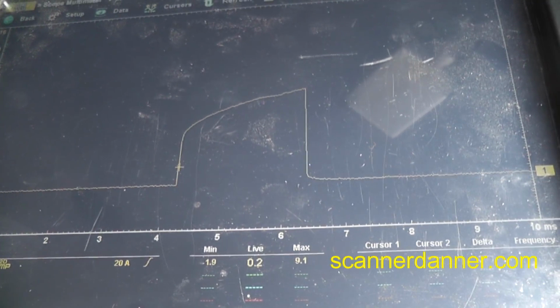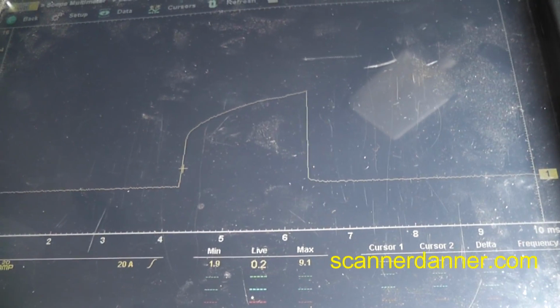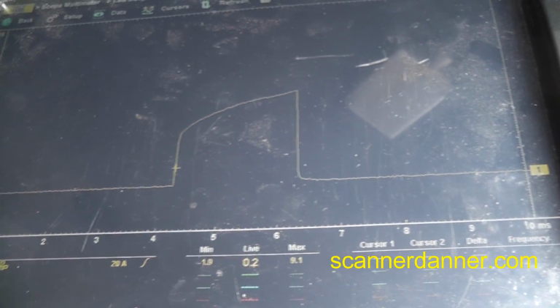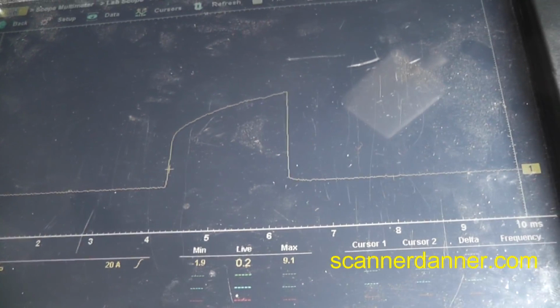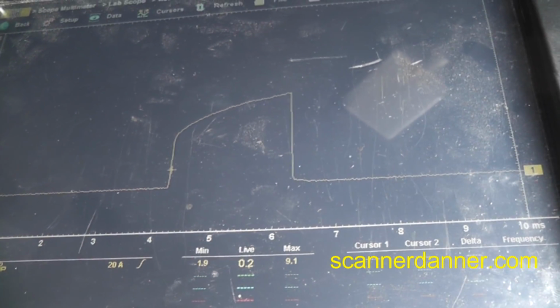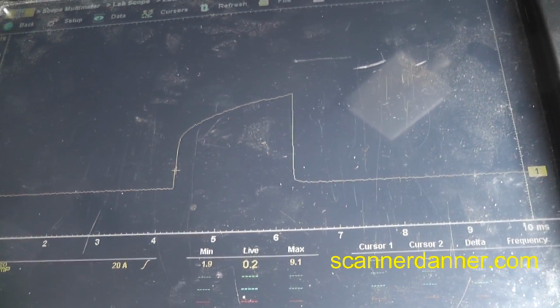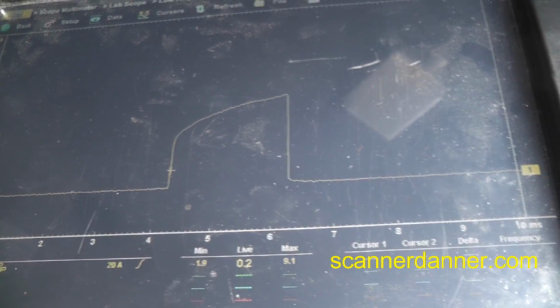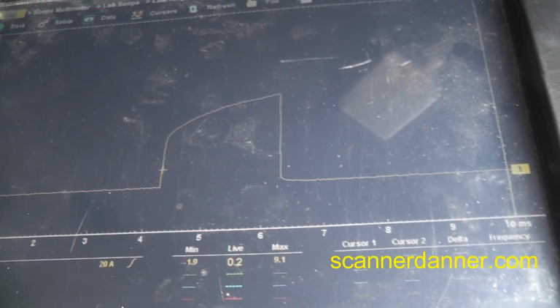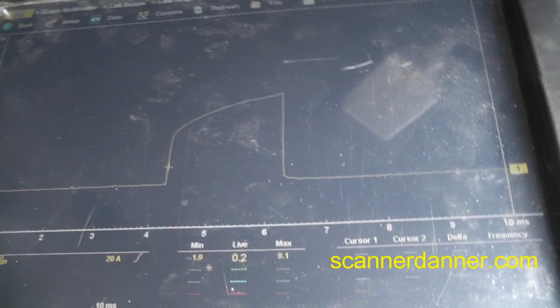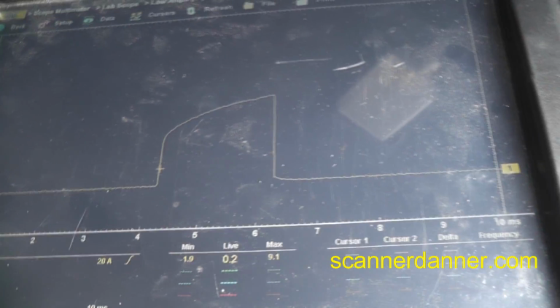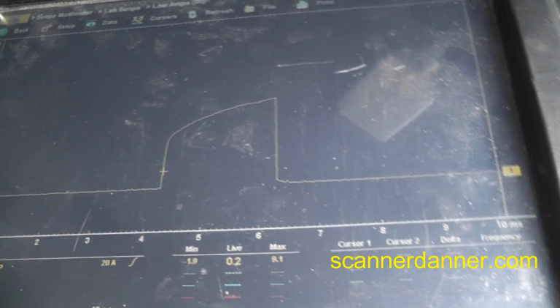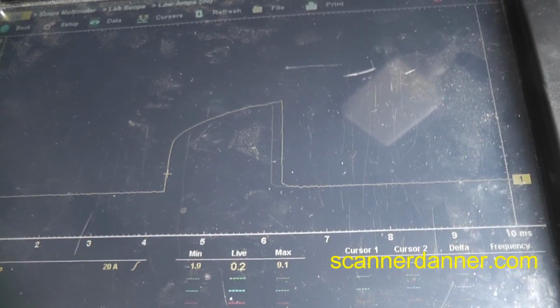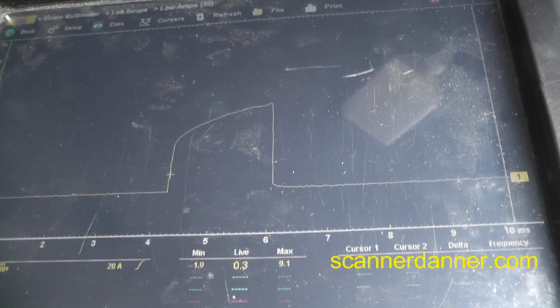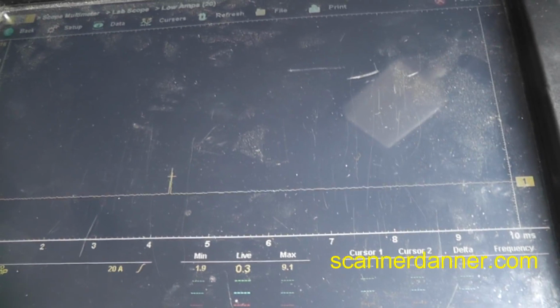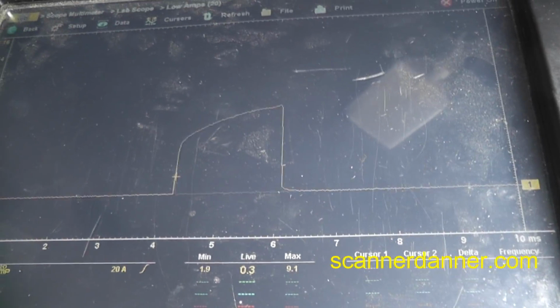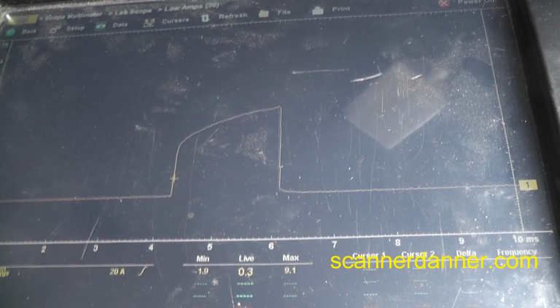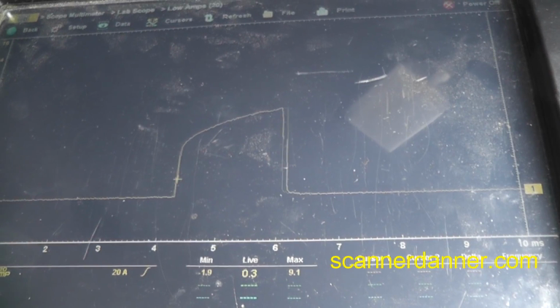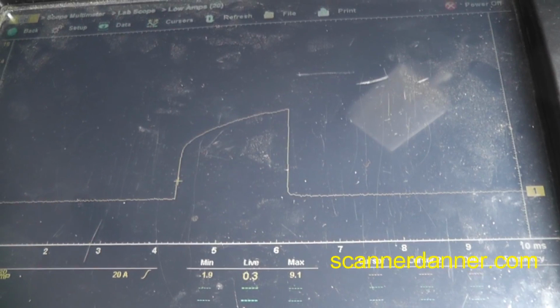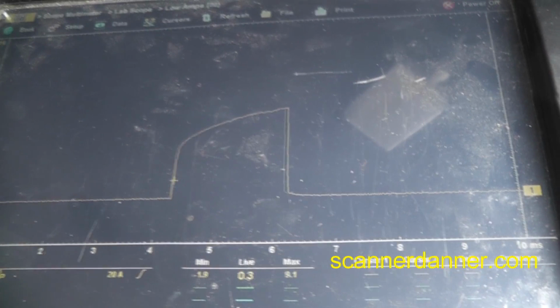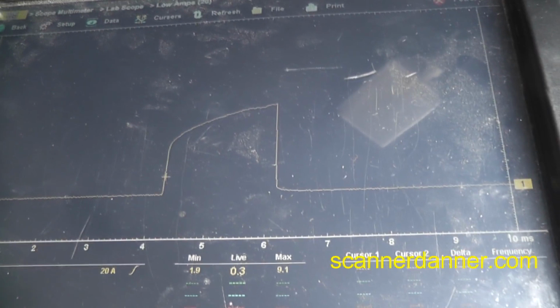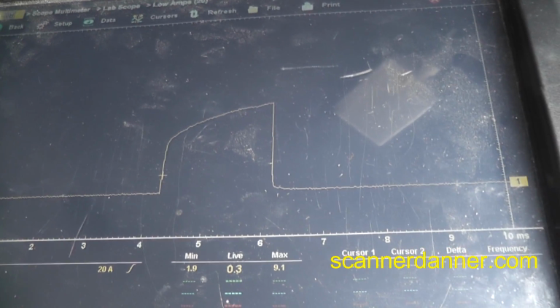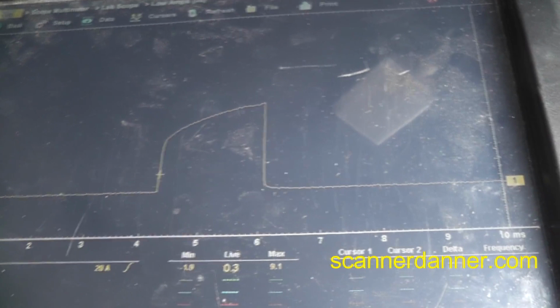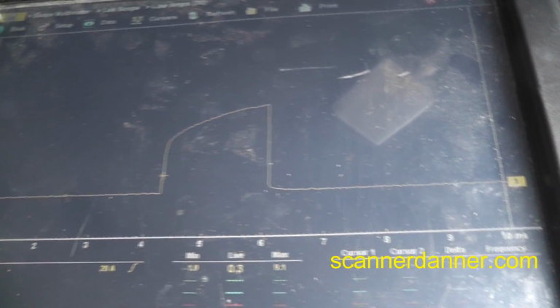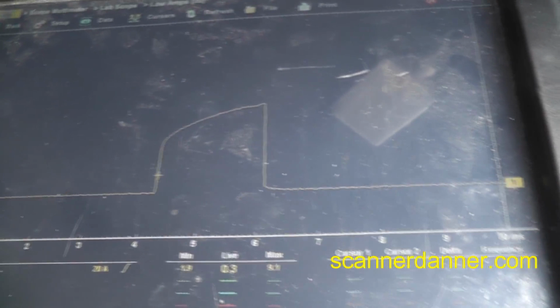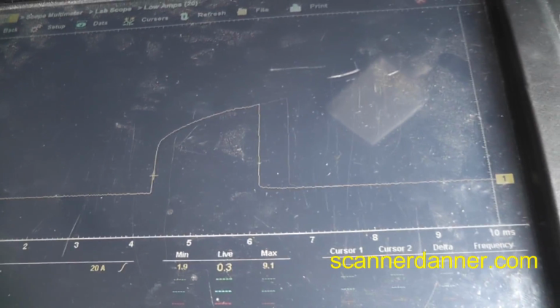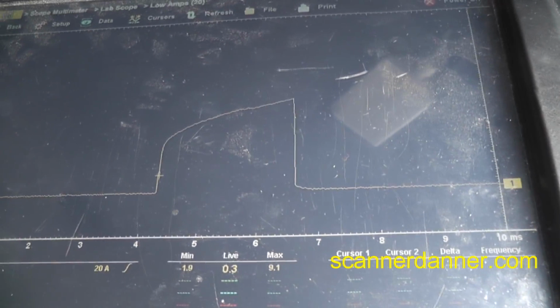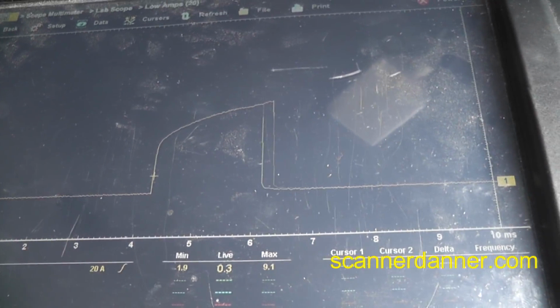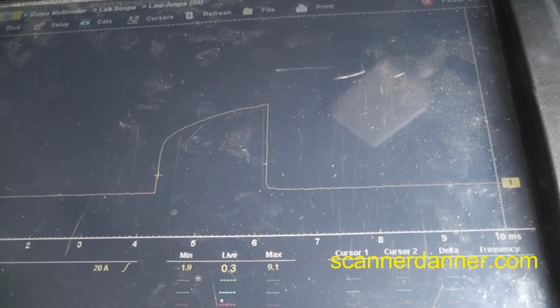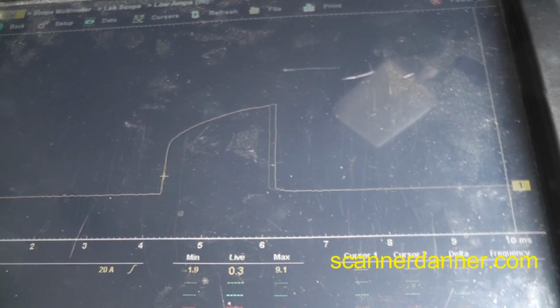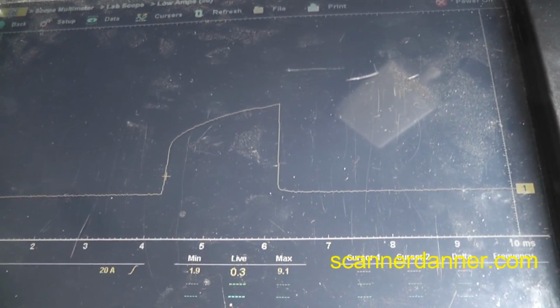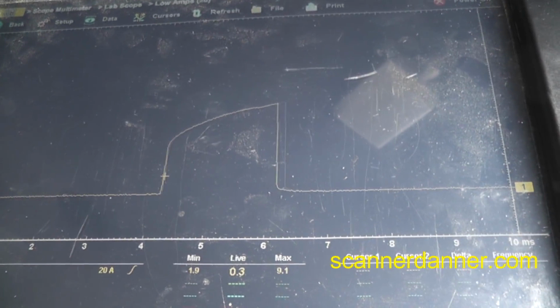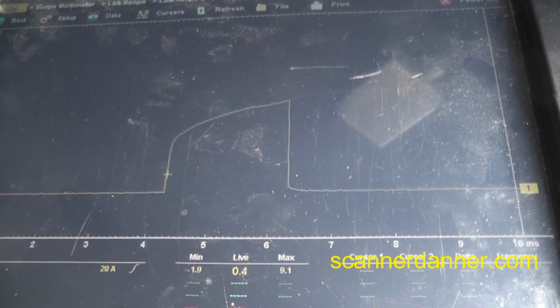We're at 8.7 amps… 9.1 amps now and growing.